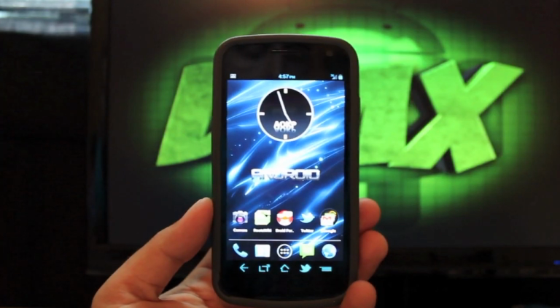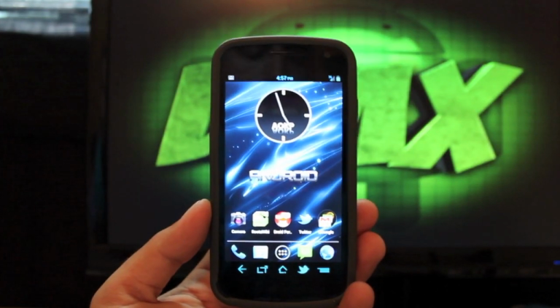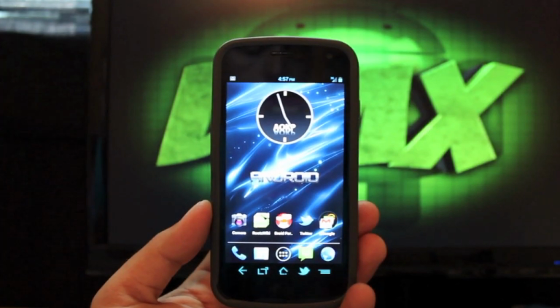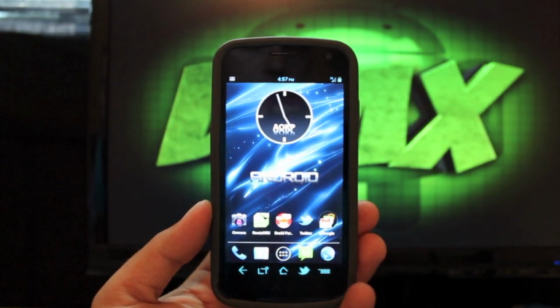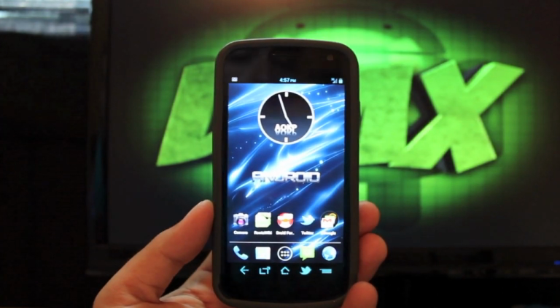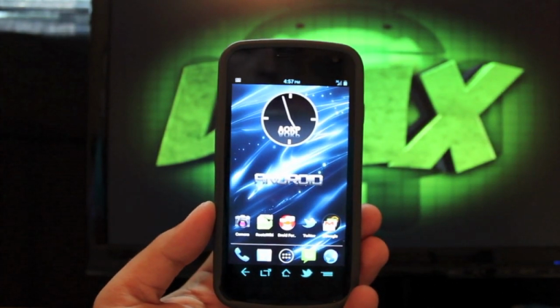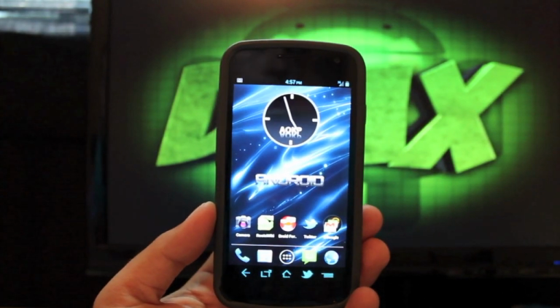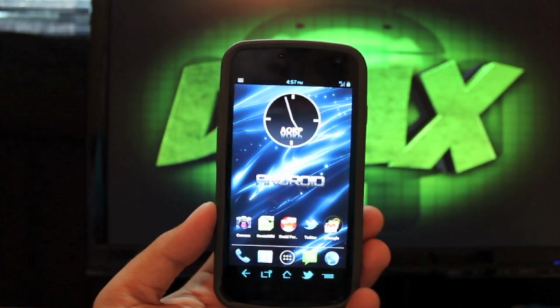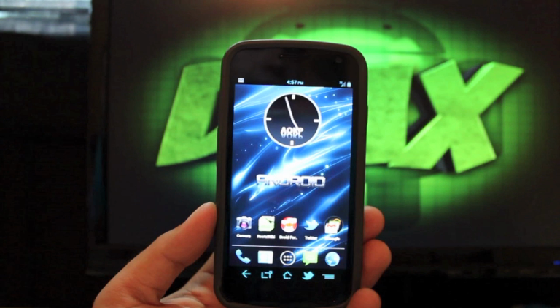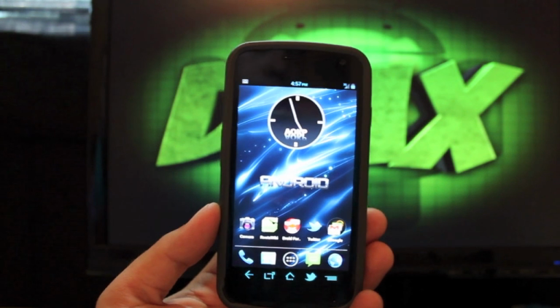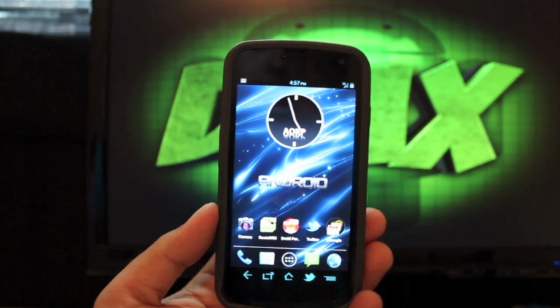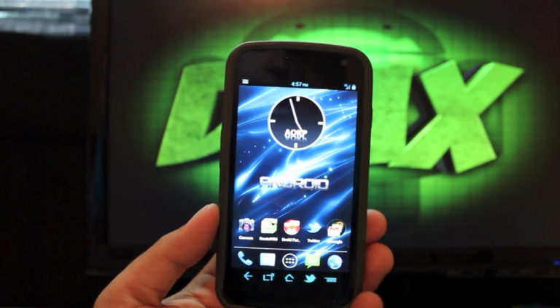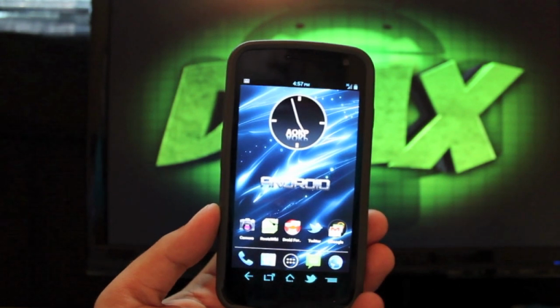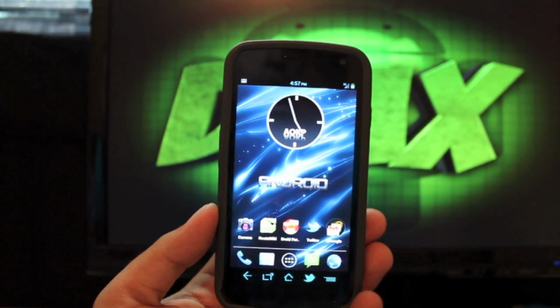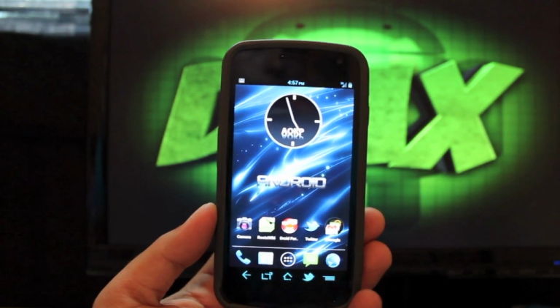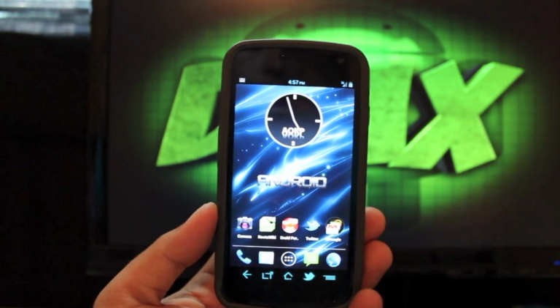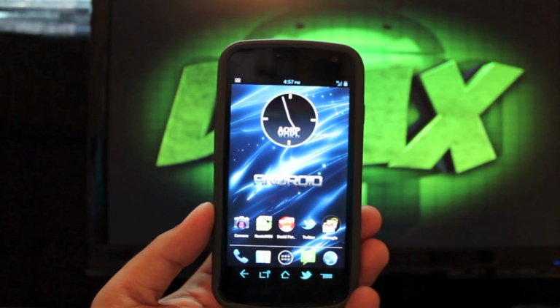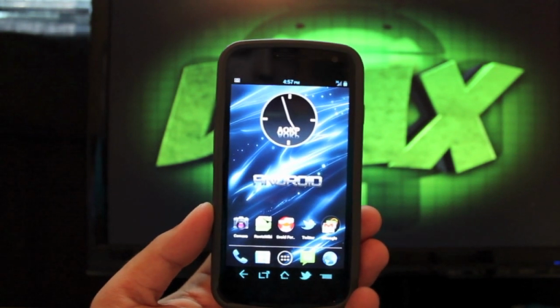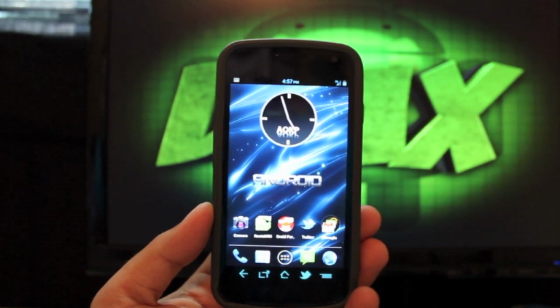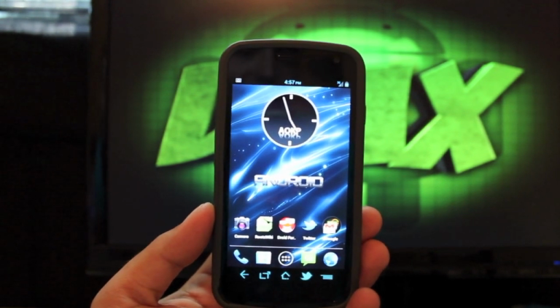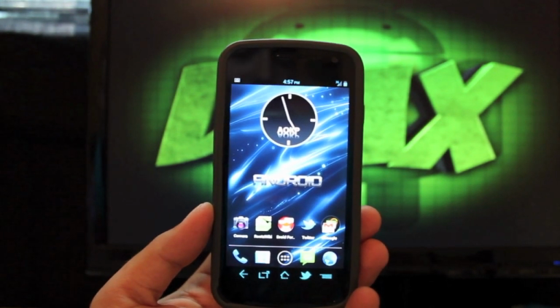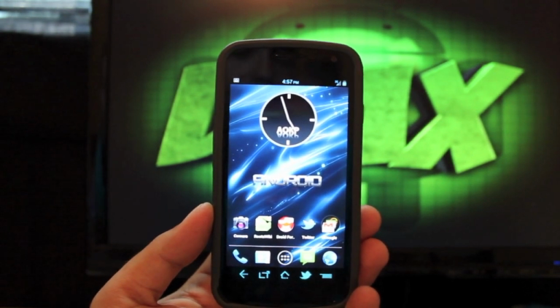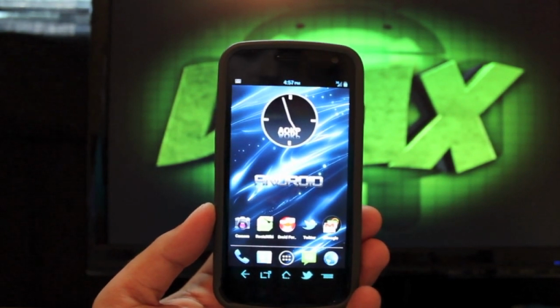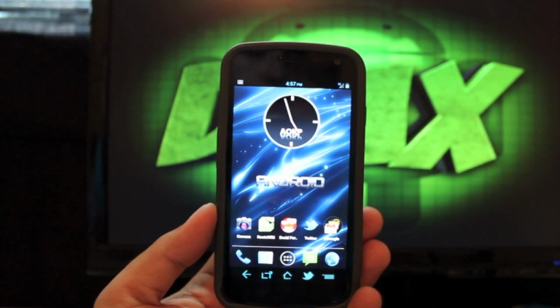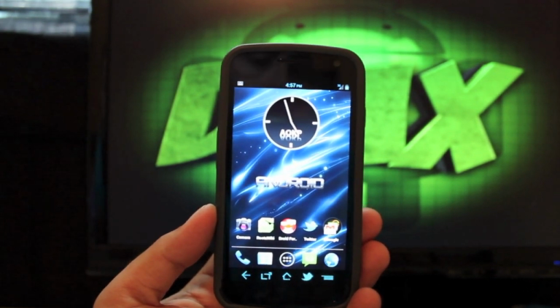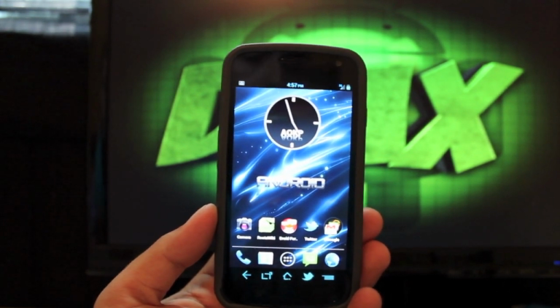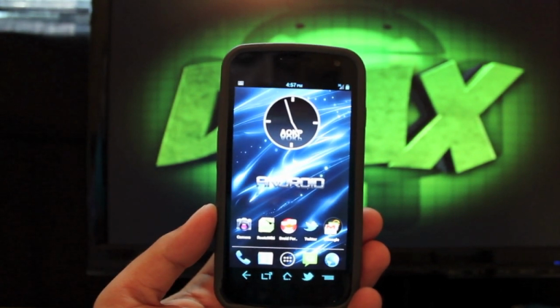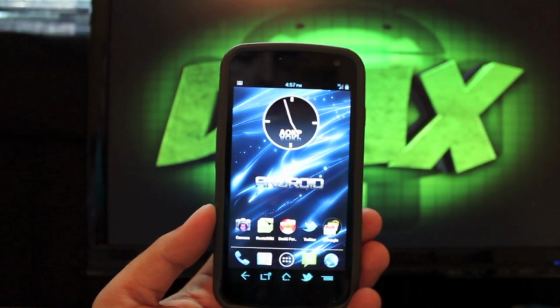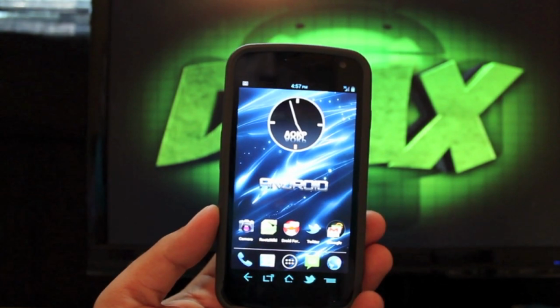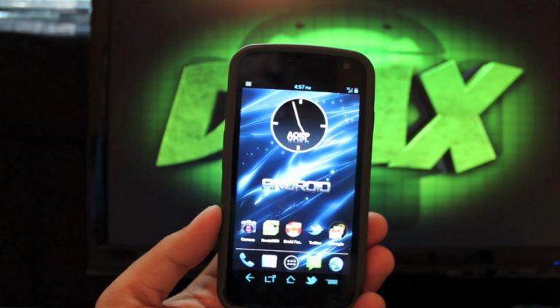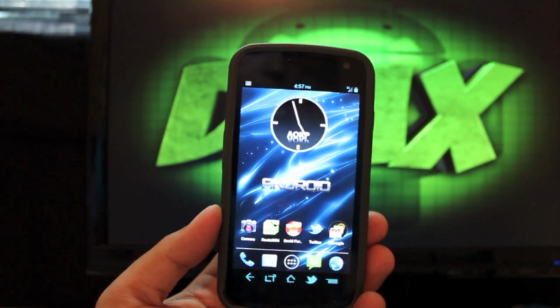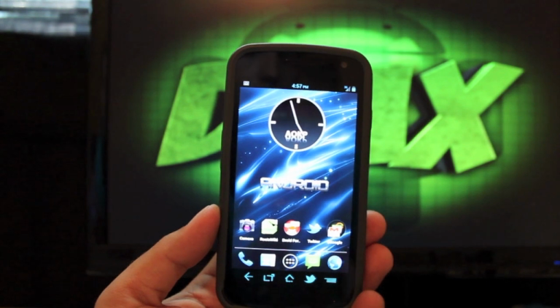Hey guys, welcome to the DMX Show. I'm your host Shane. Today I'm going to show you guys the new ROM that I'm running on my Galaxy Nexus. This is Protostome by developer DHO.